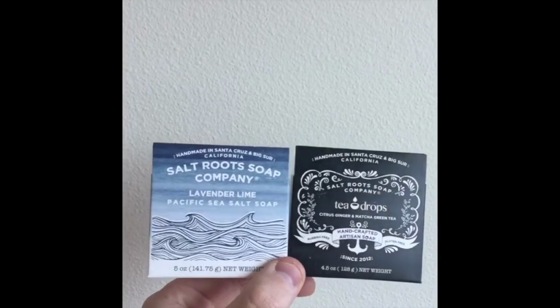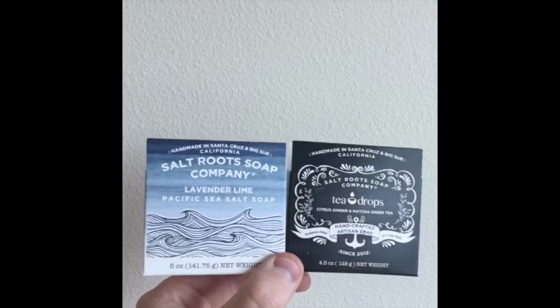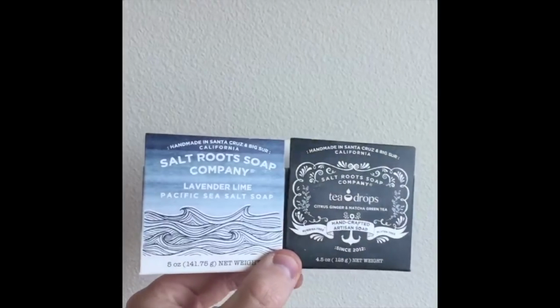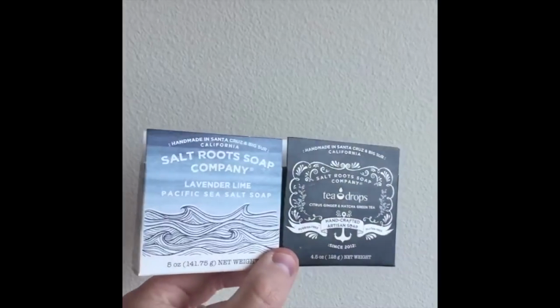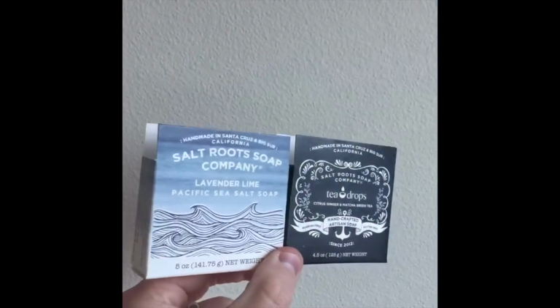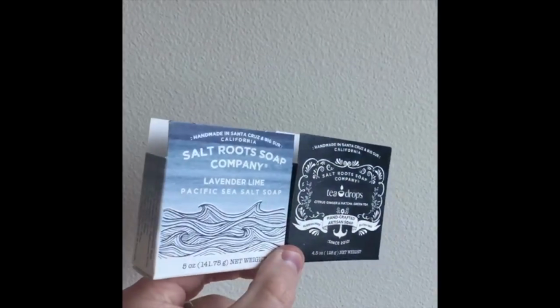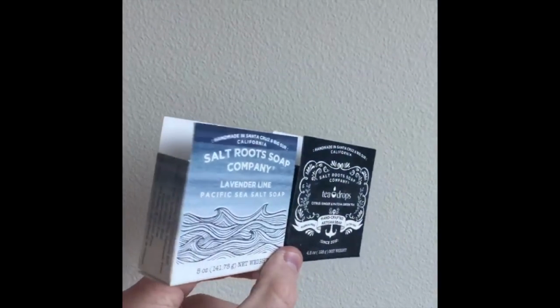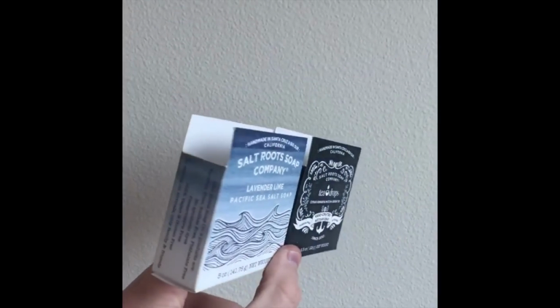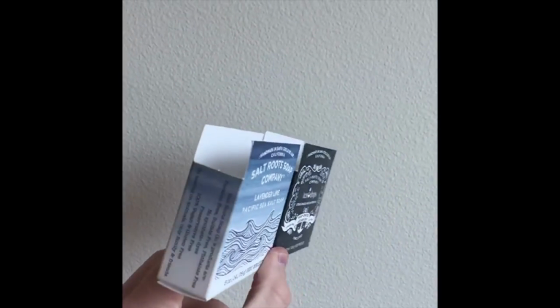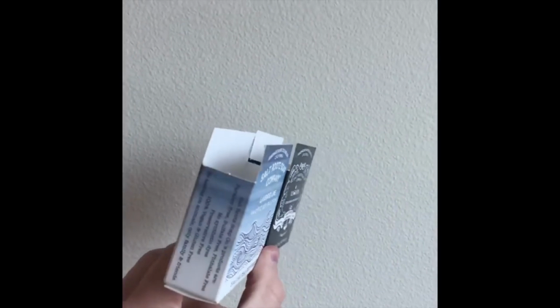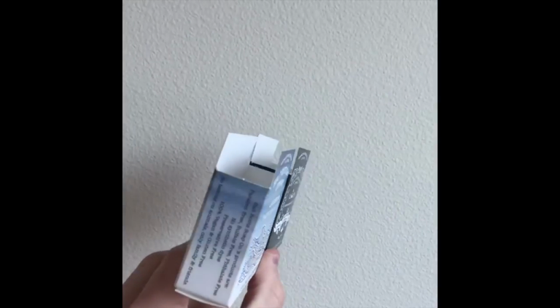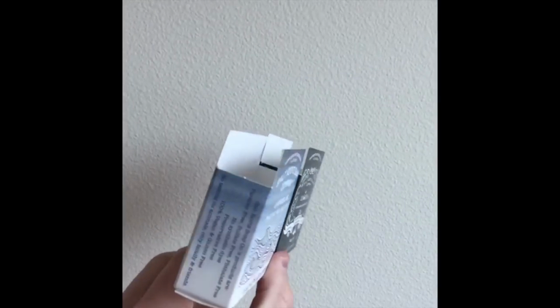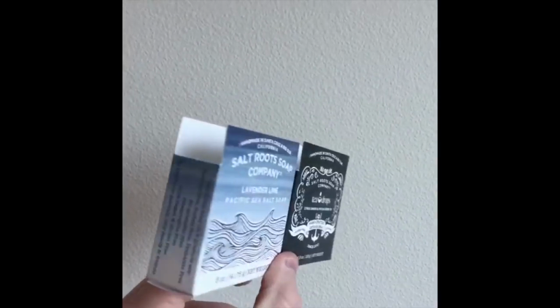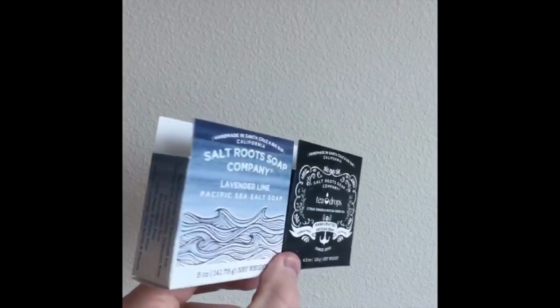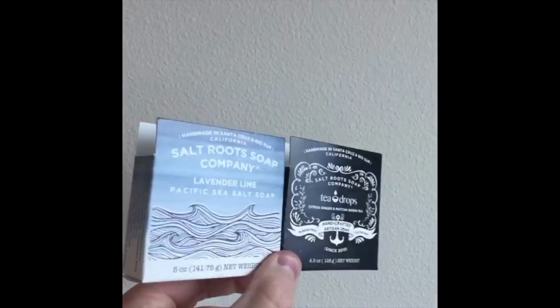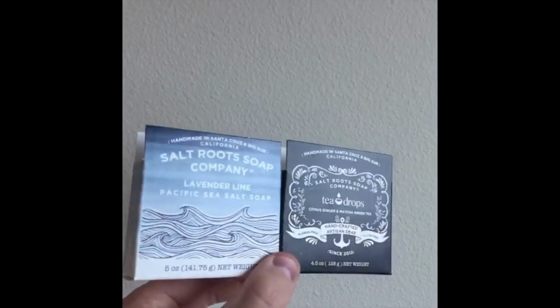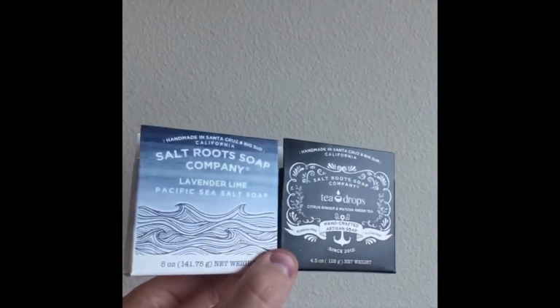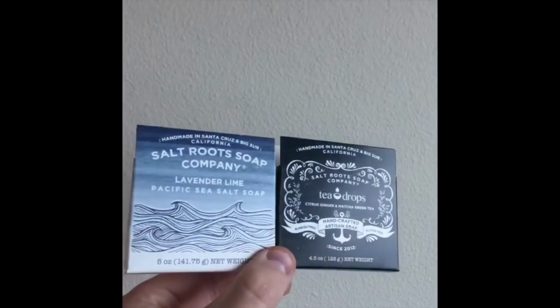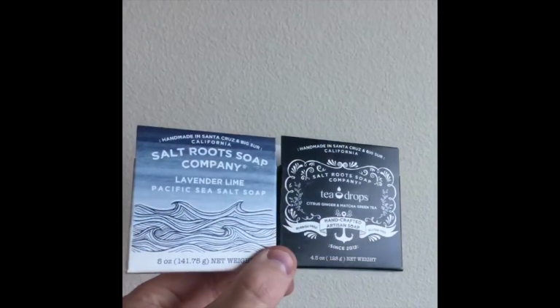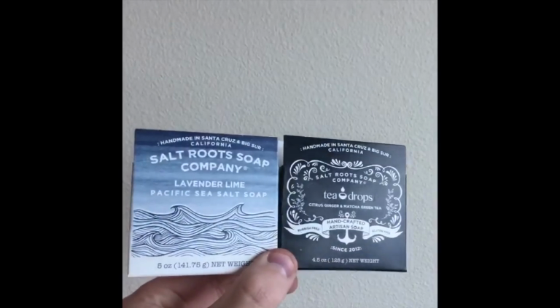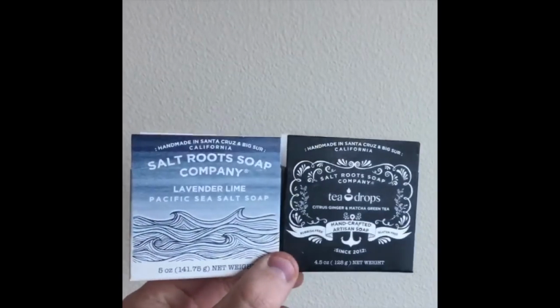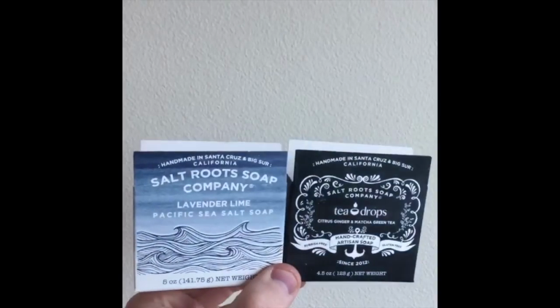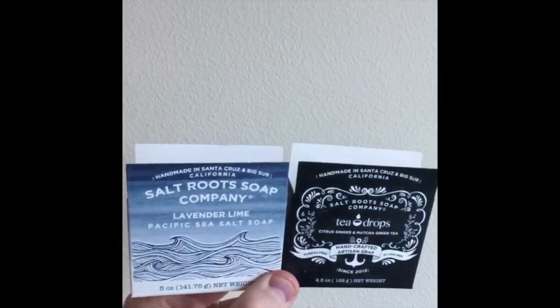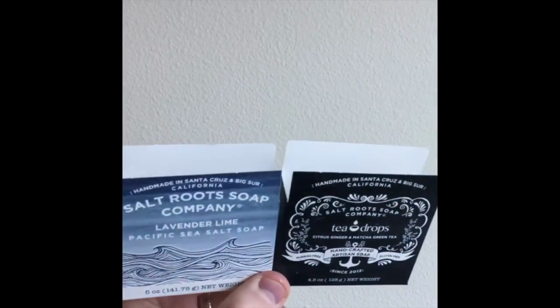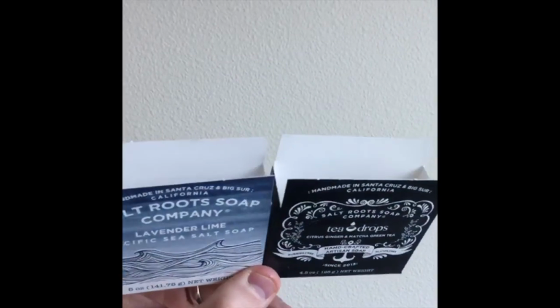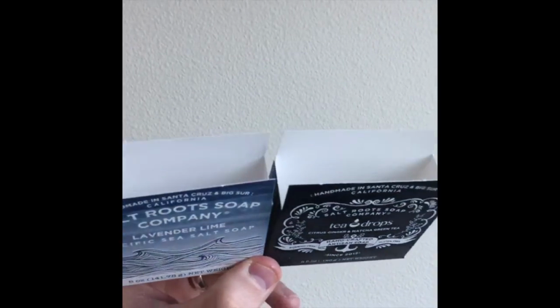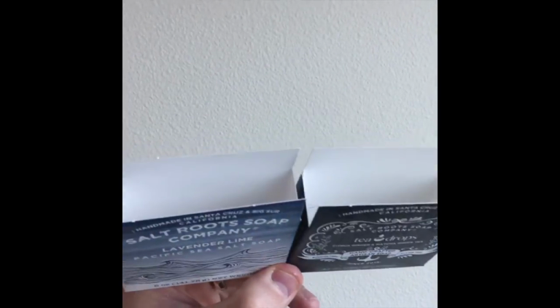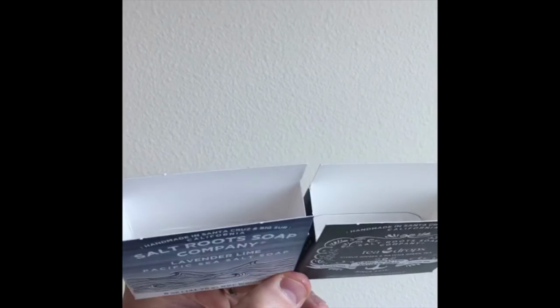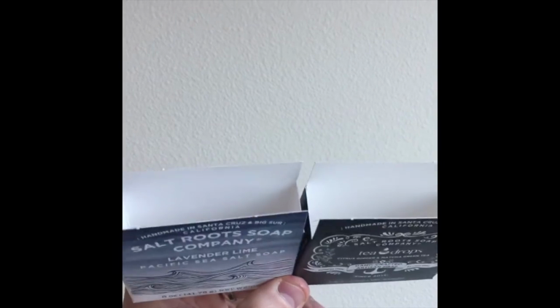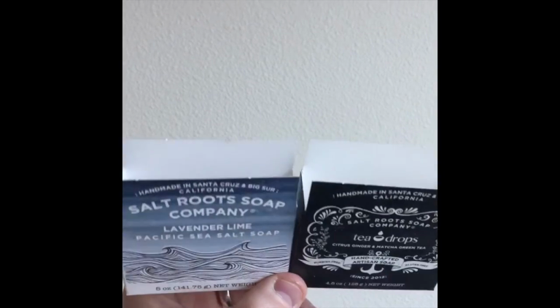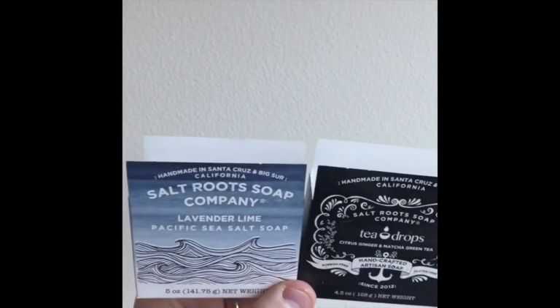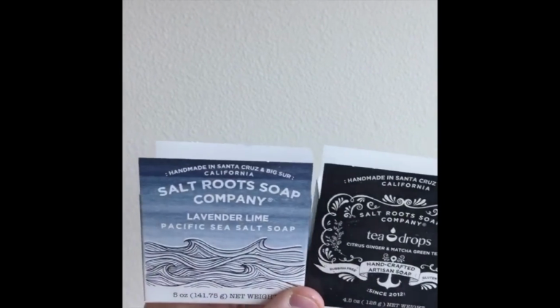Here's a couple more examples. Contact us today if you're interested in some holster boxes for your soap.